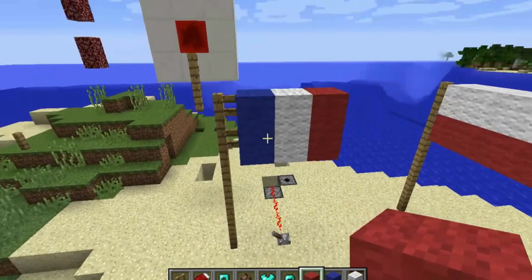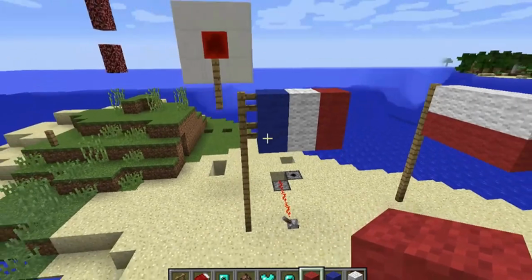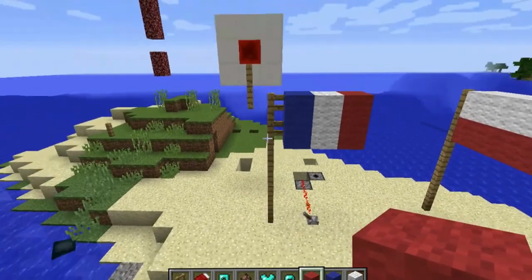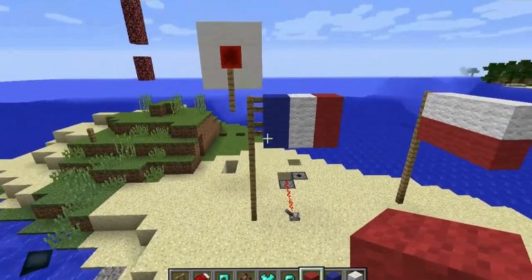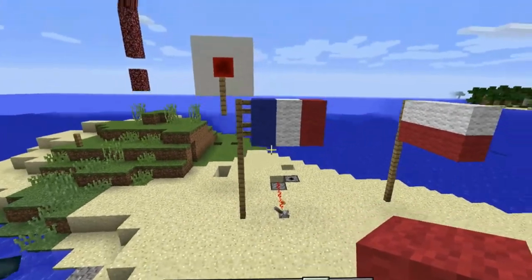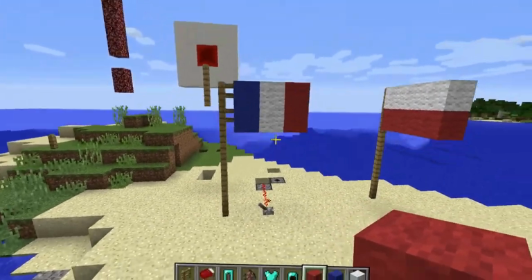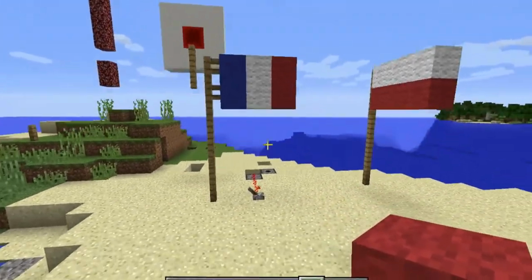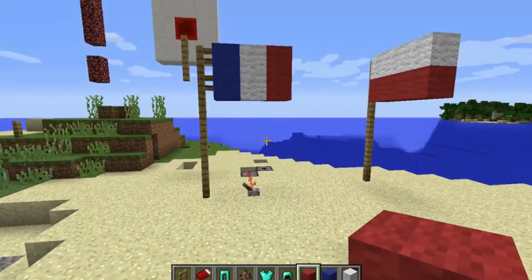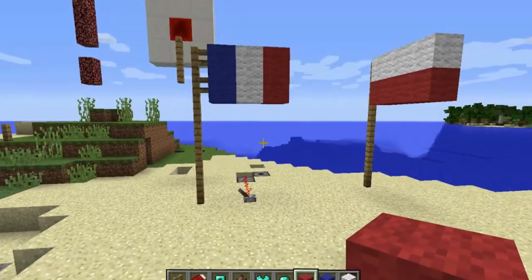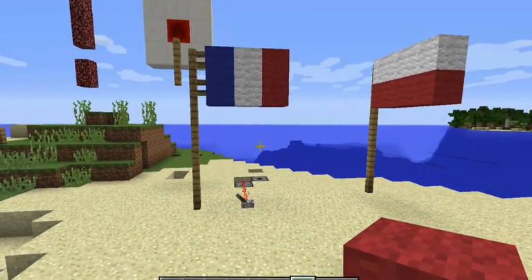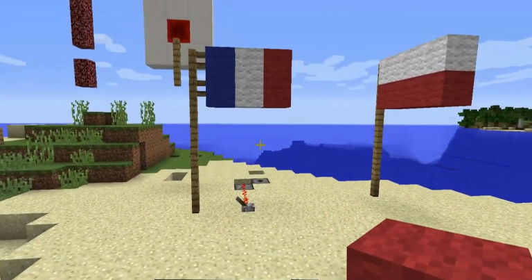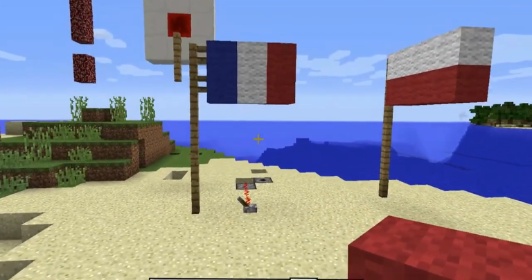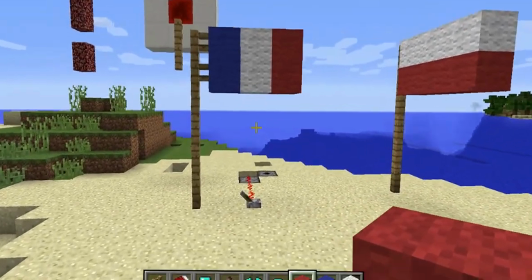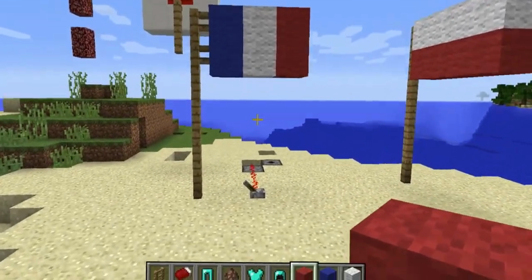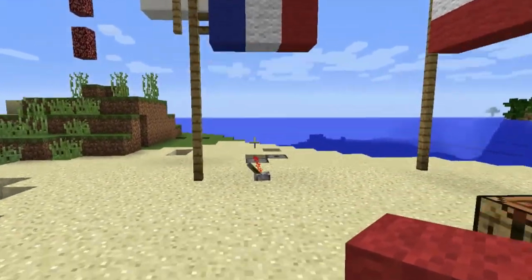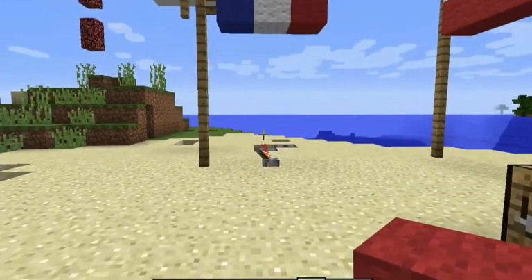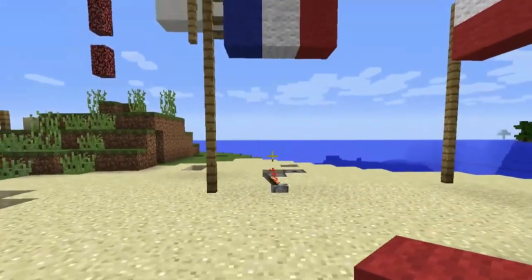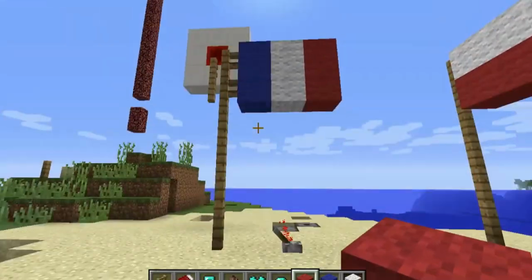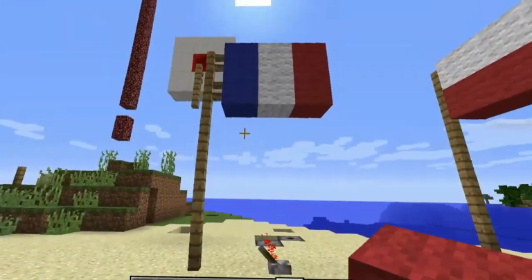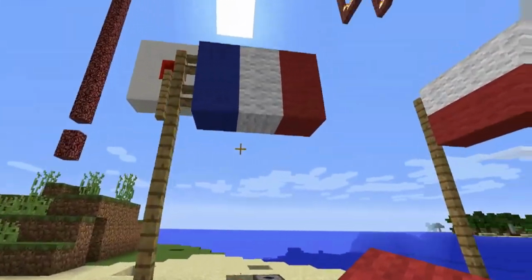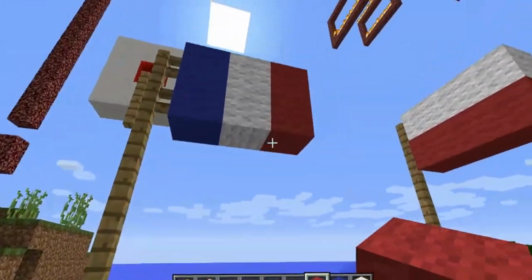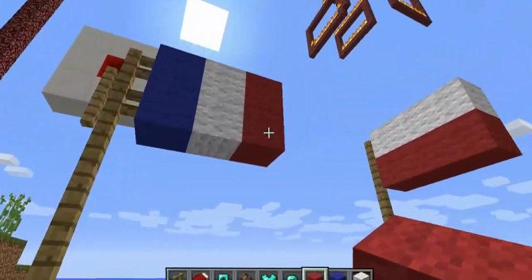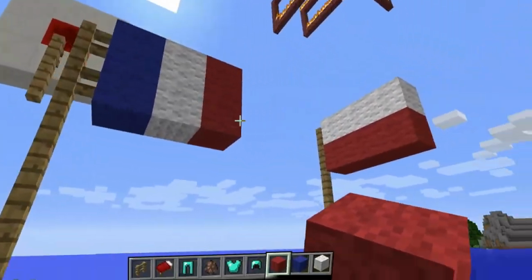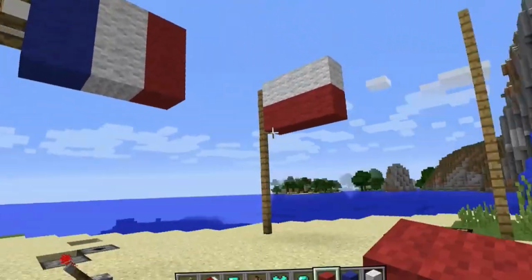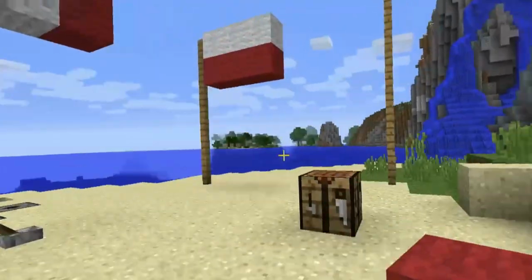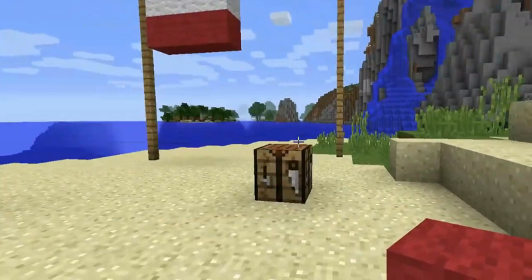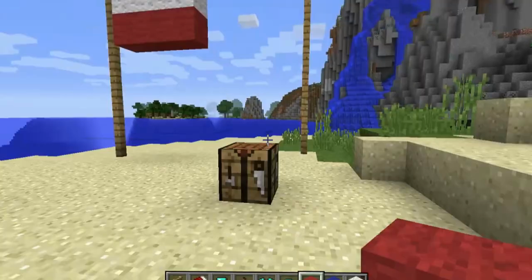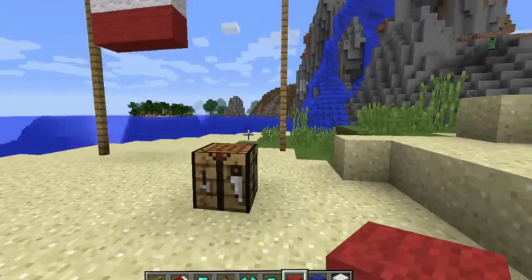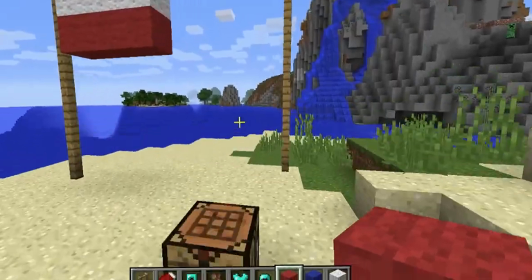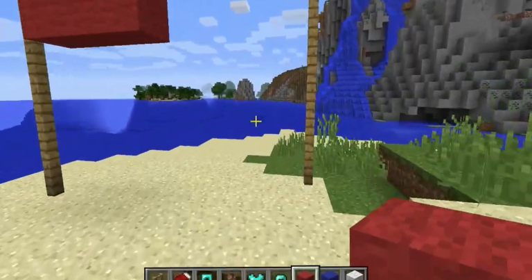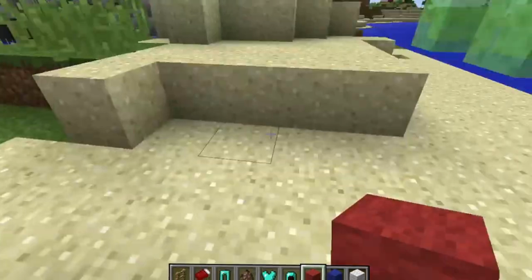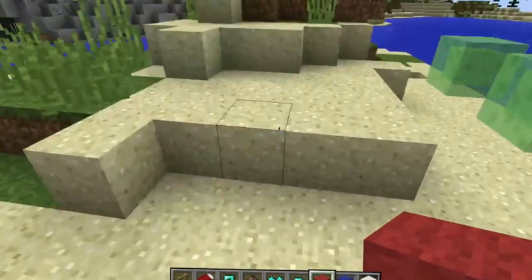It looks pretty good. I like it. It's pretty nice. That's how you build your flag.